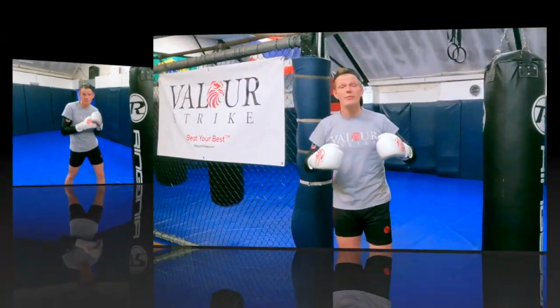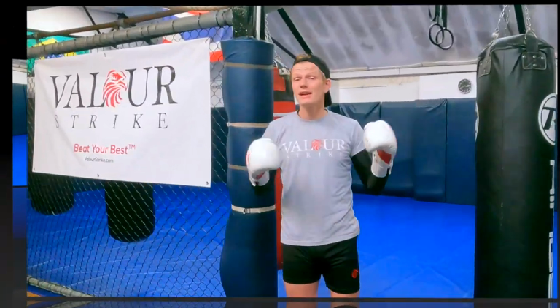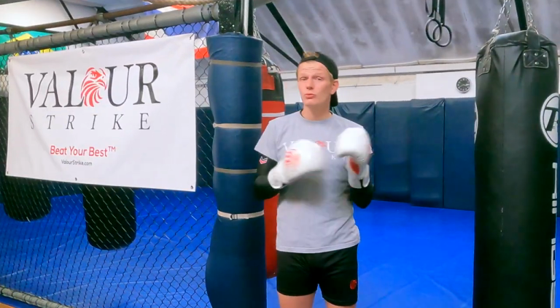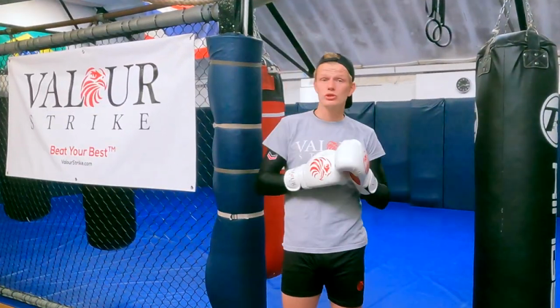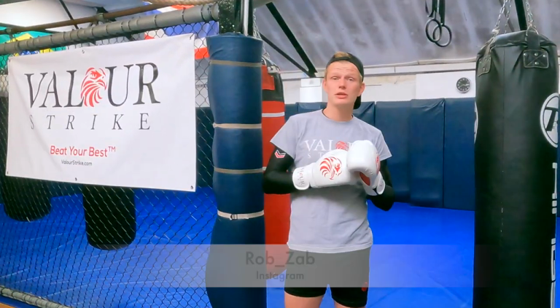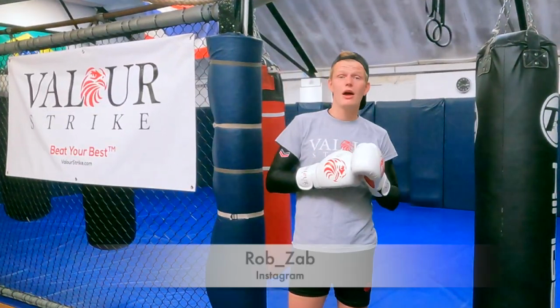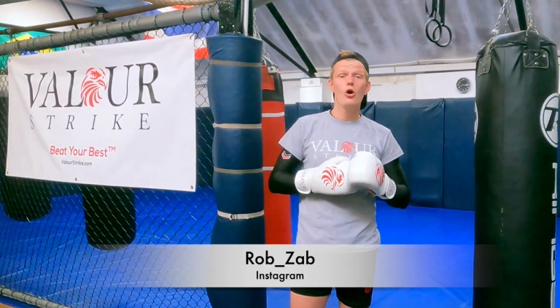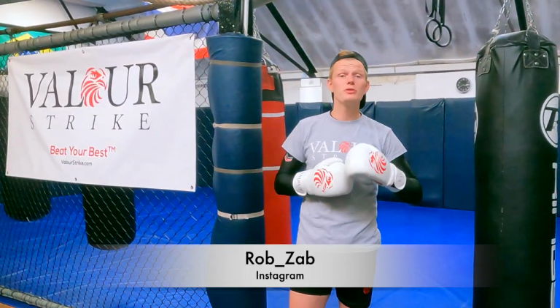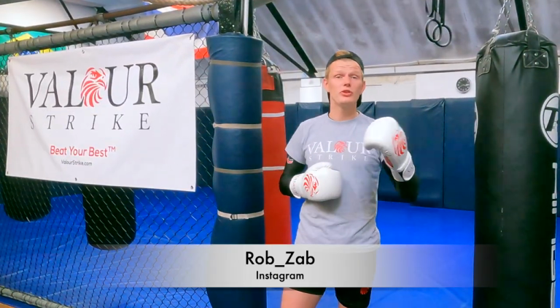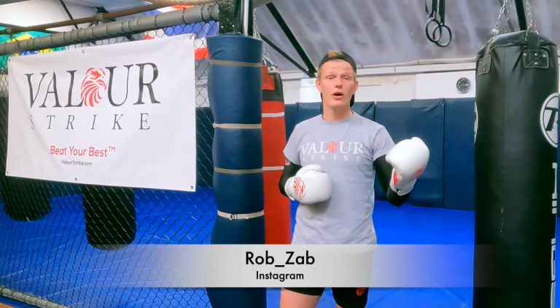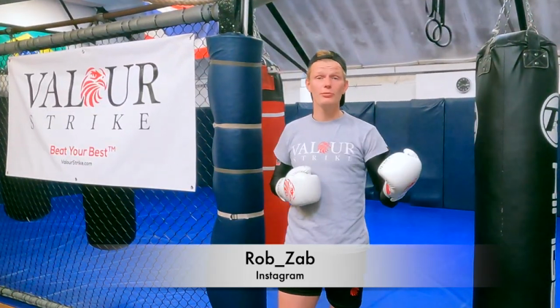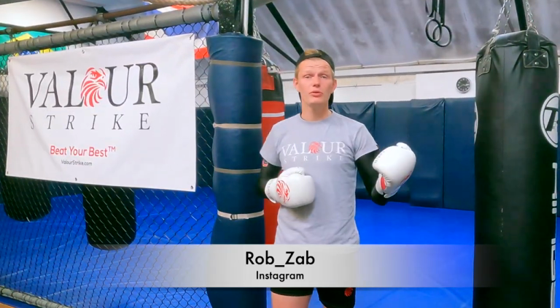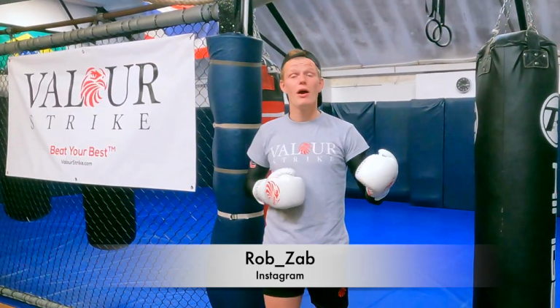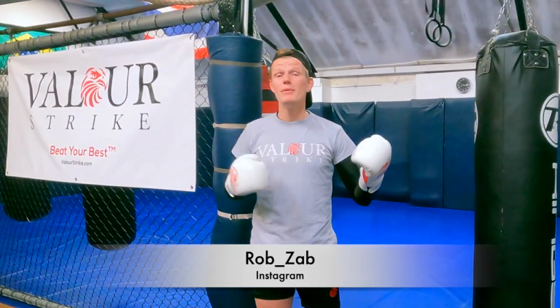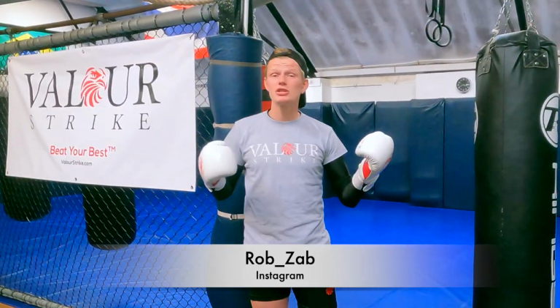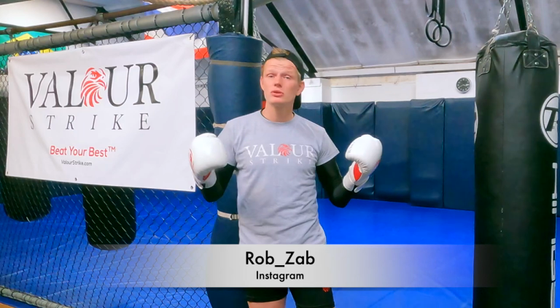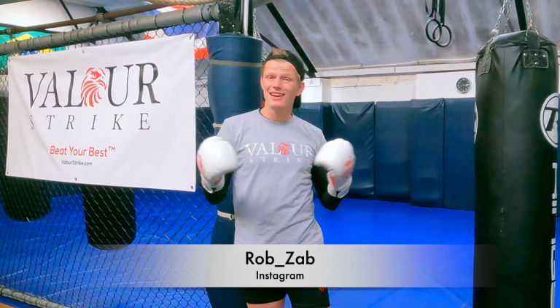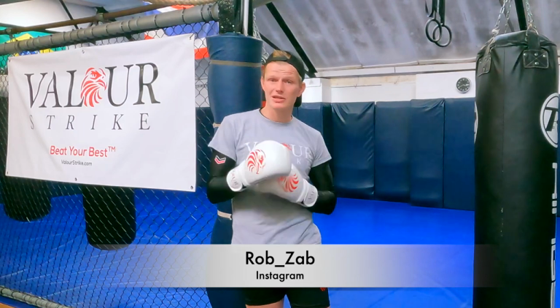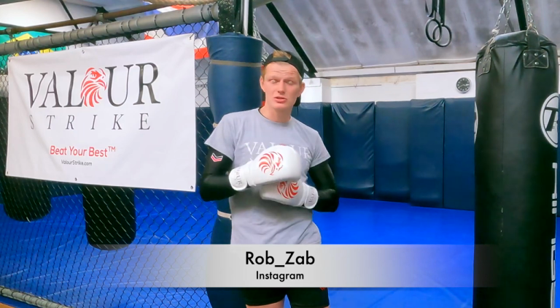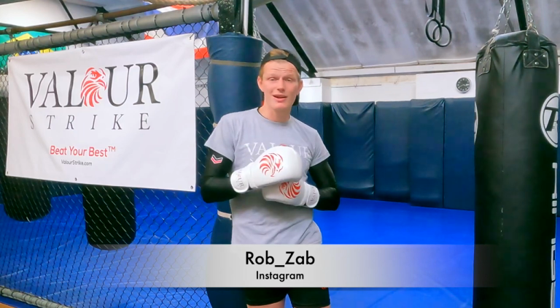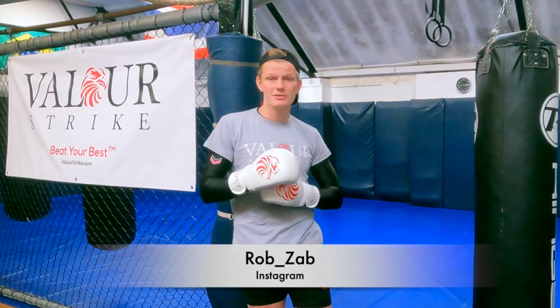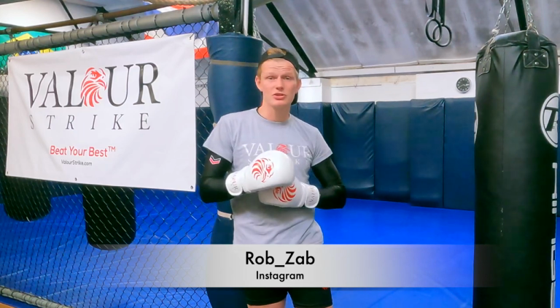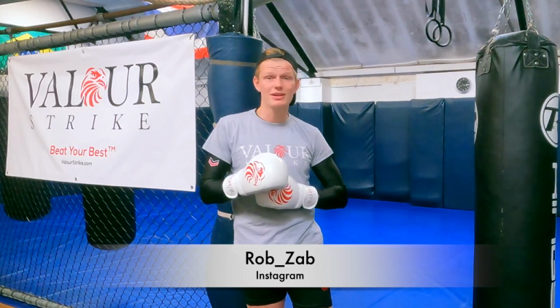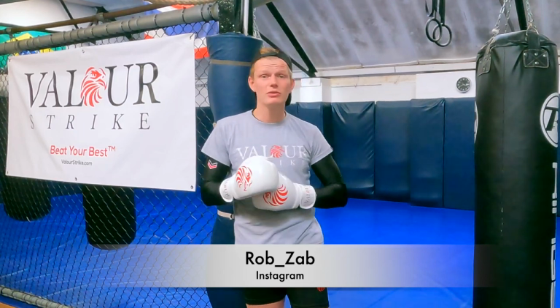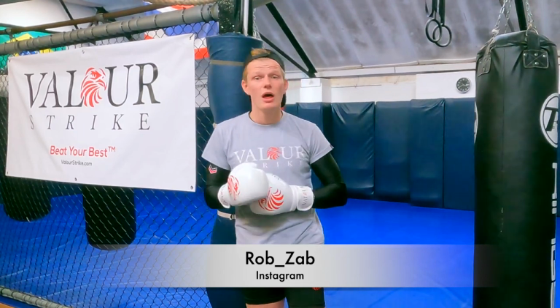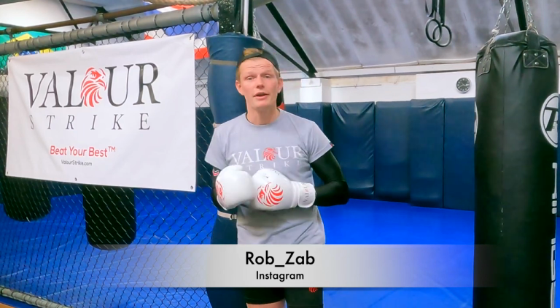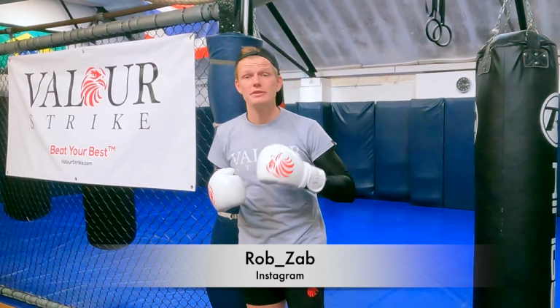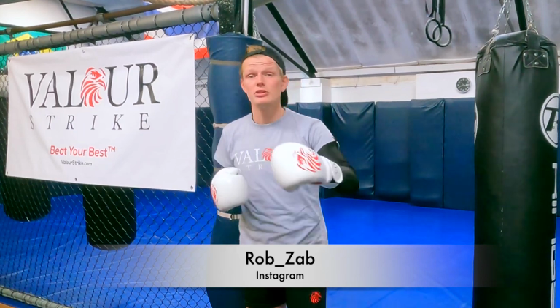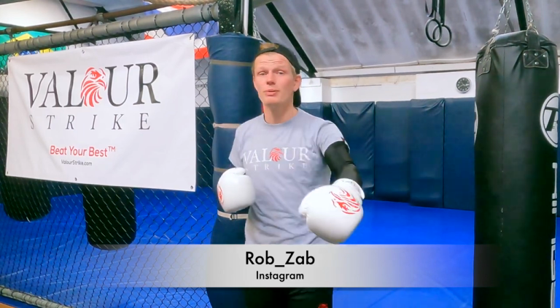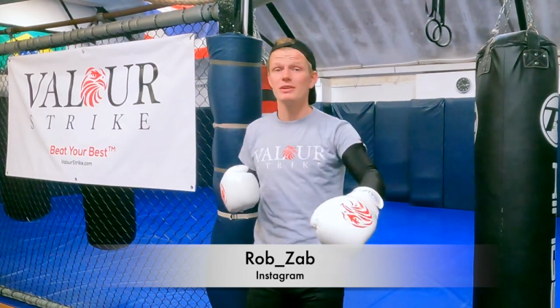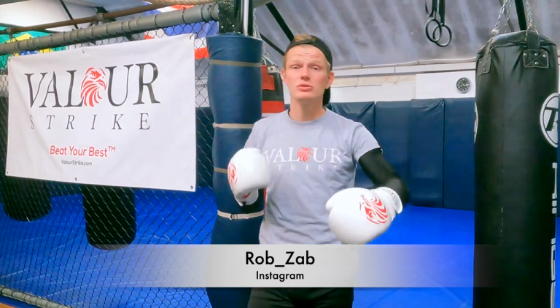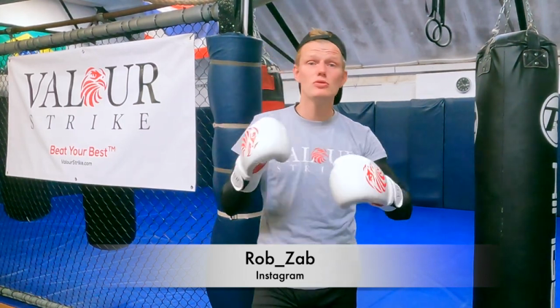Thanks for watching, hope this video helped you. Make sure you like and subscribe to the channel and I'll see you back soon.